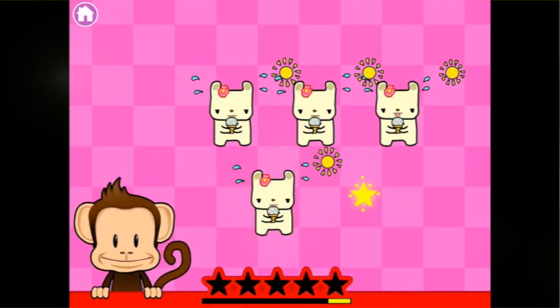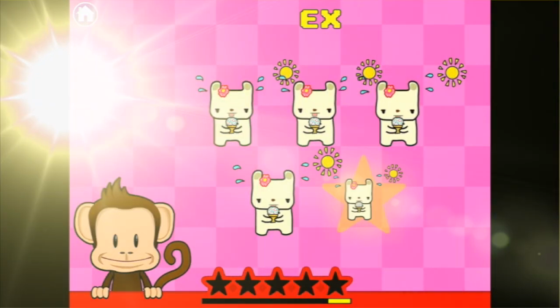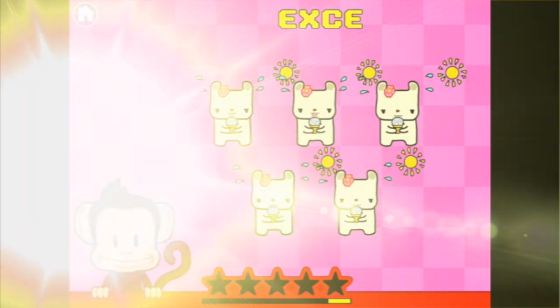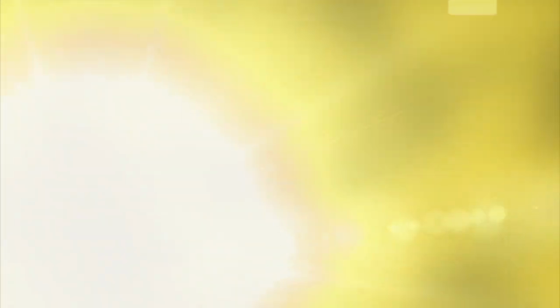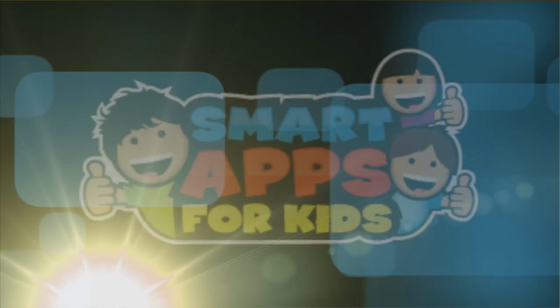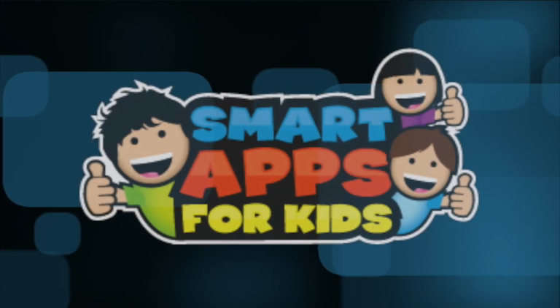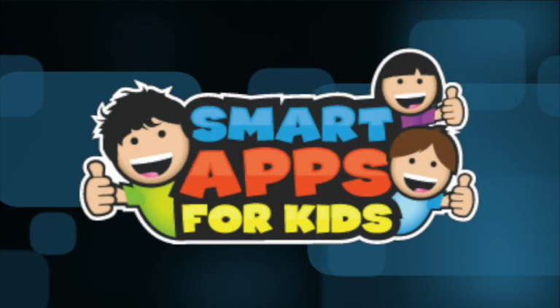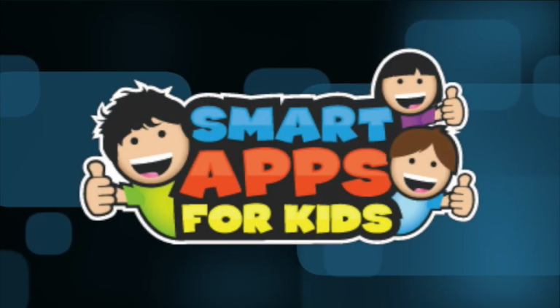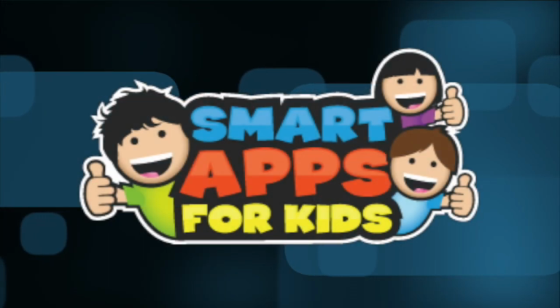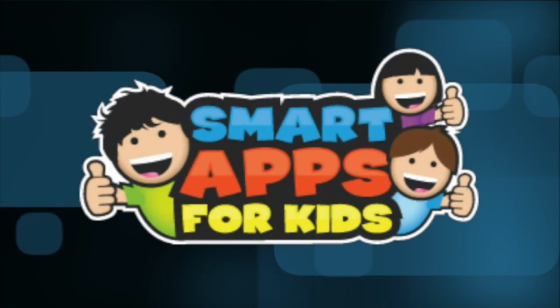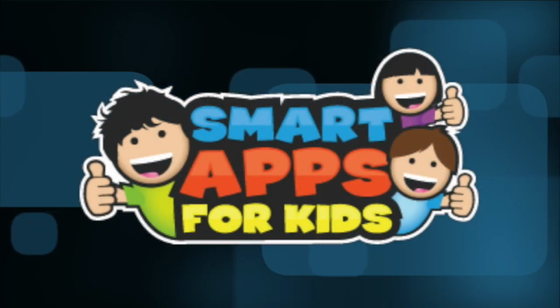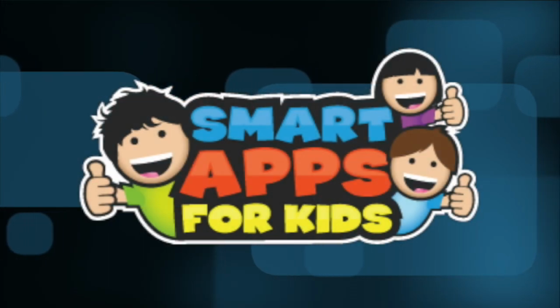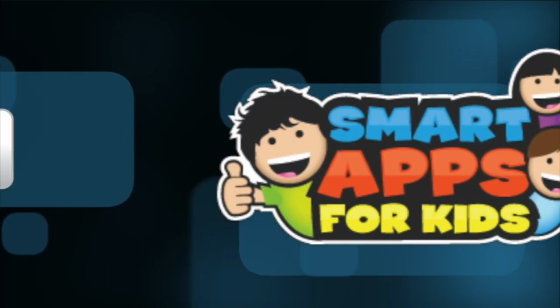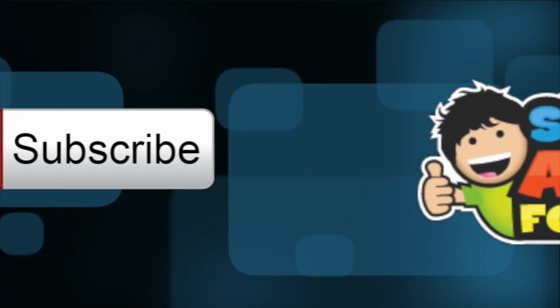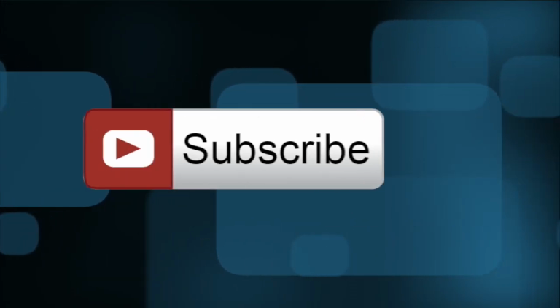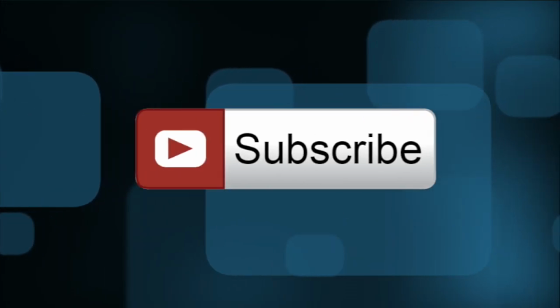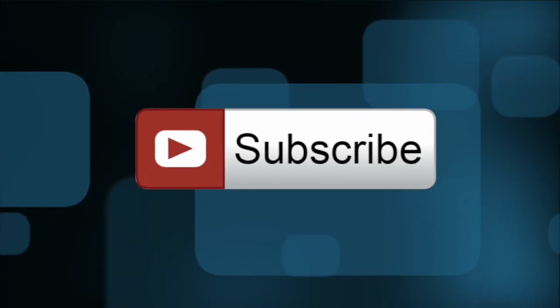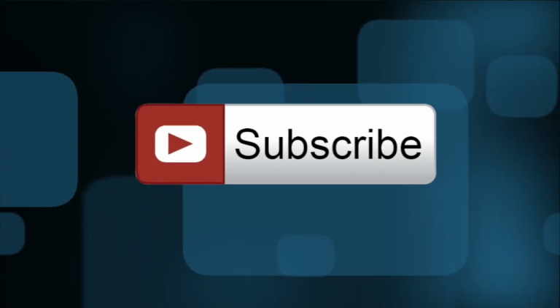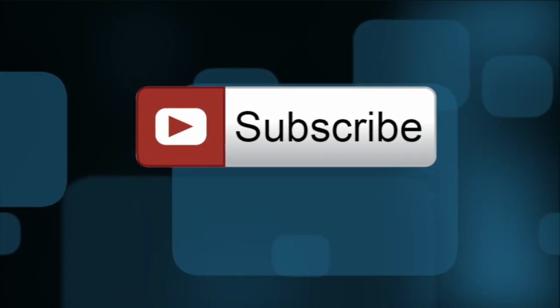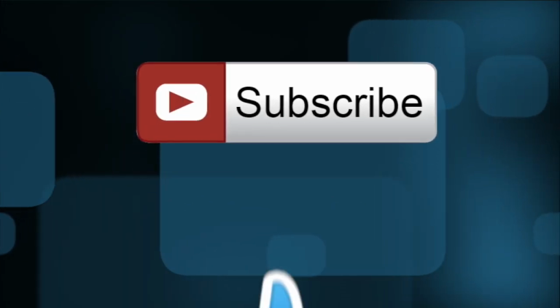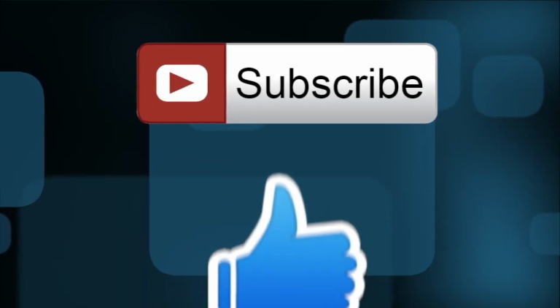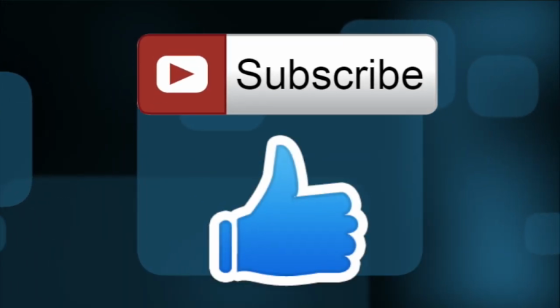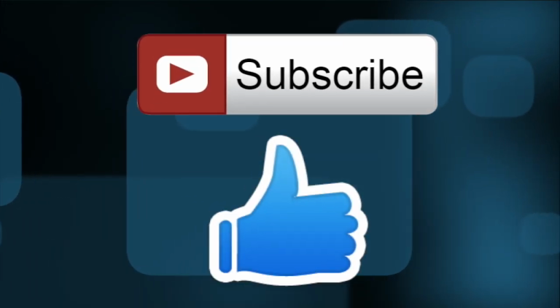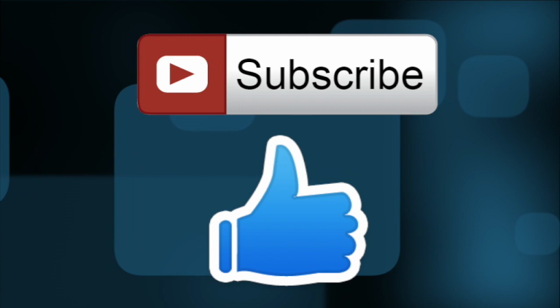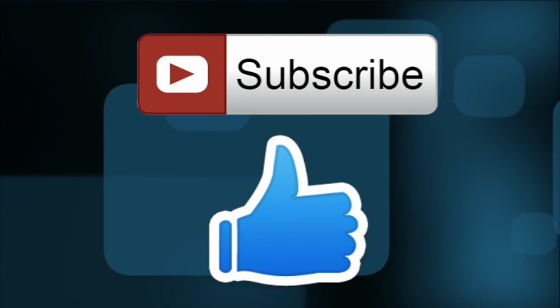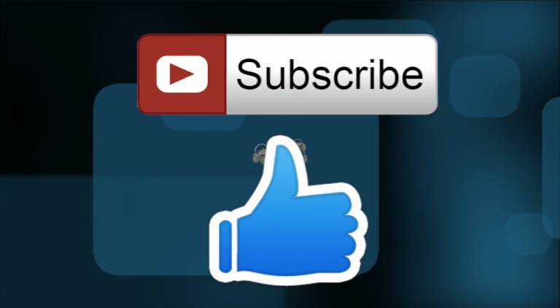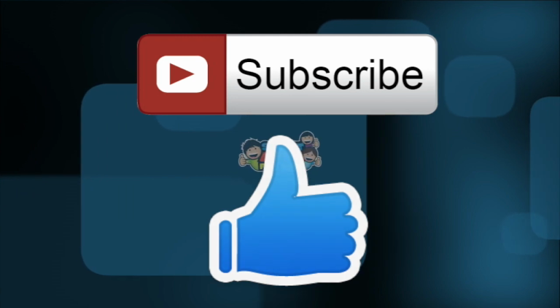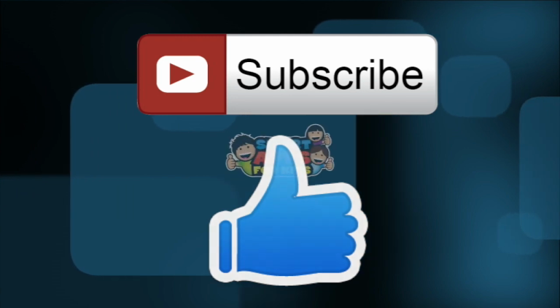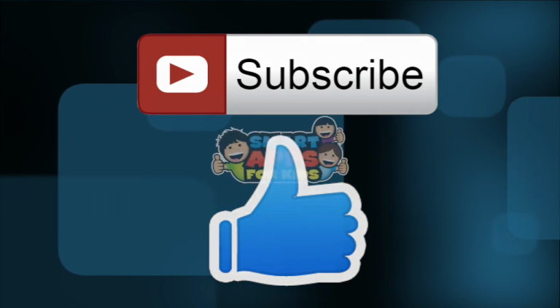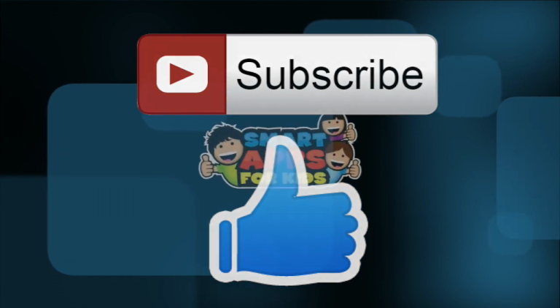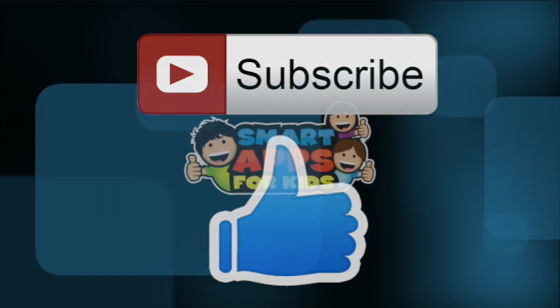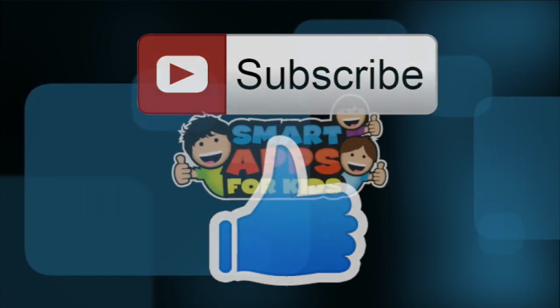Excellent! Thank you for watching. Don't forget to subscribe and give us a big thumbs up for new app demos every single day.